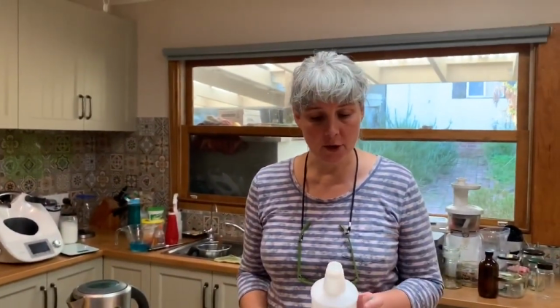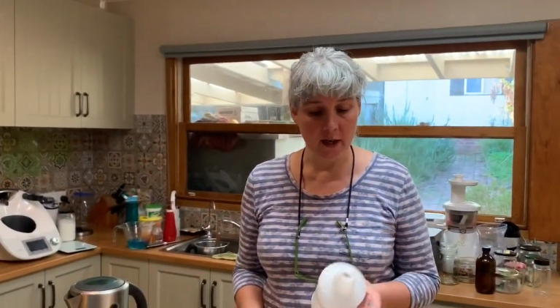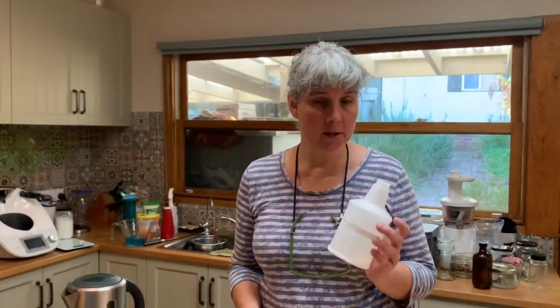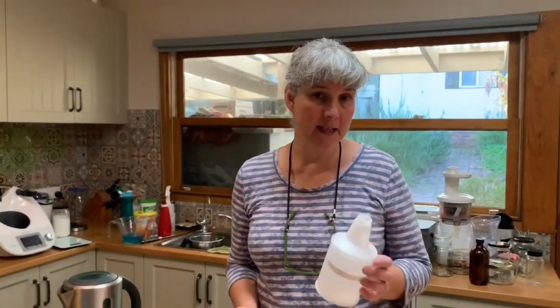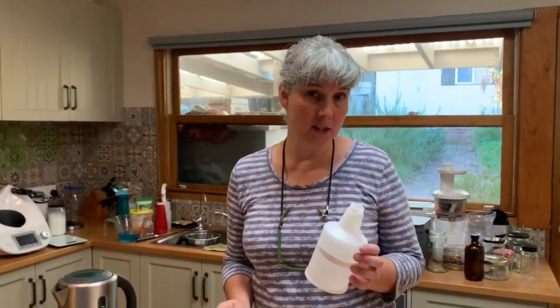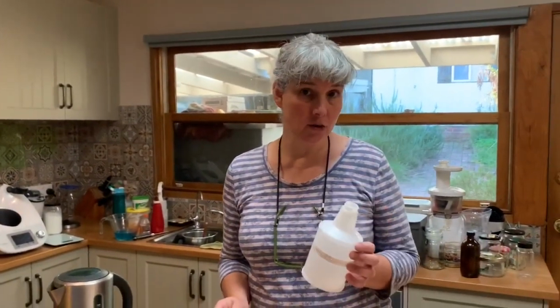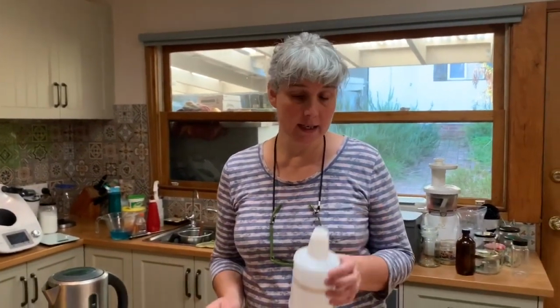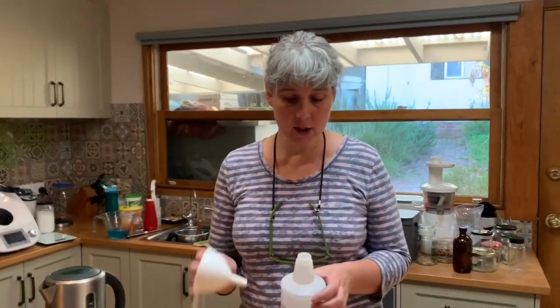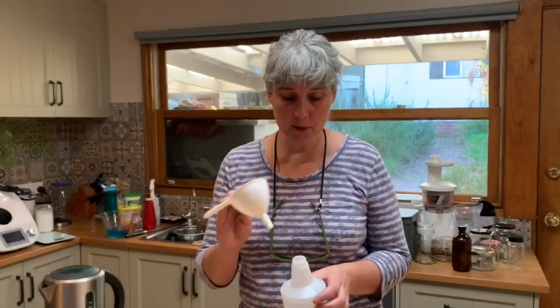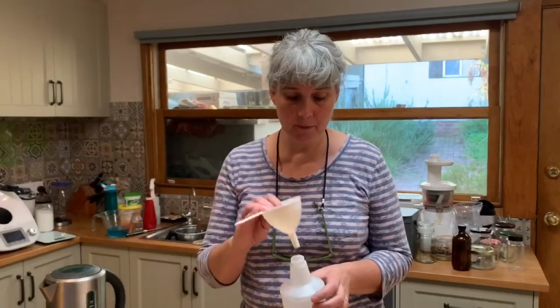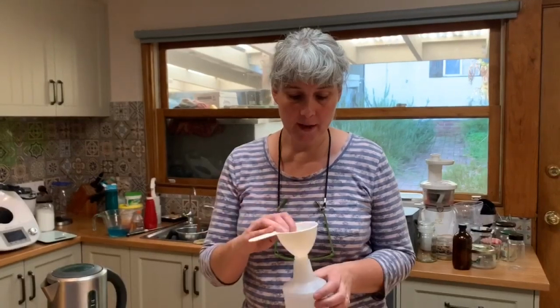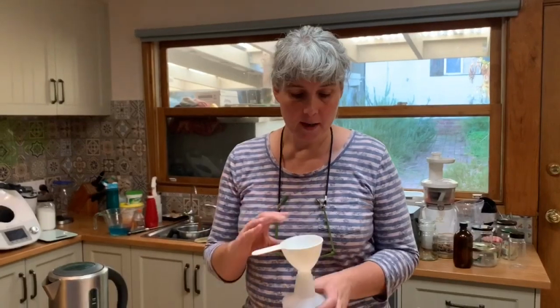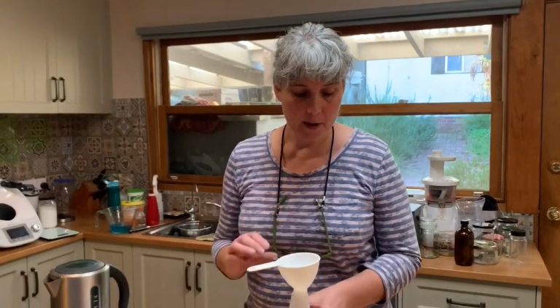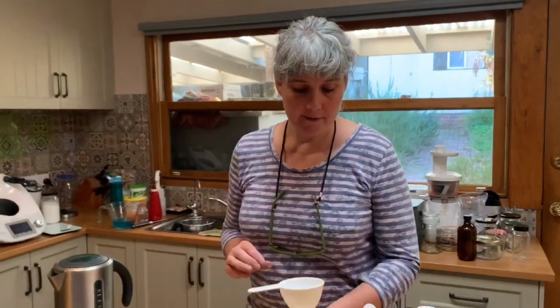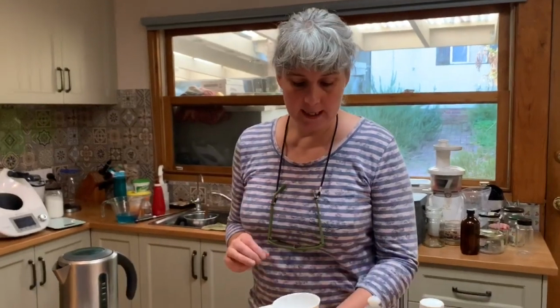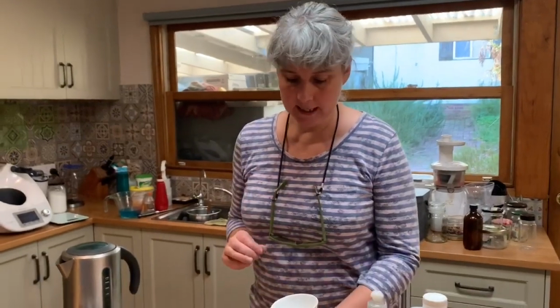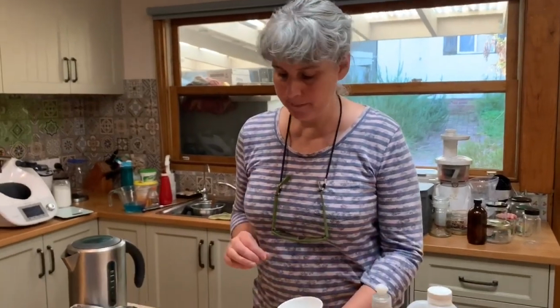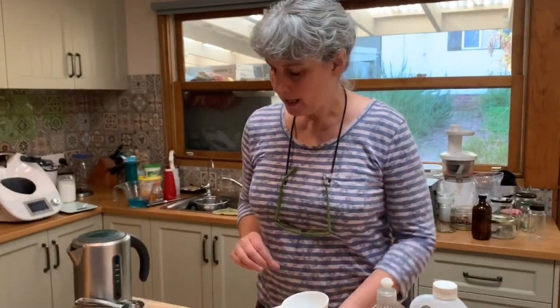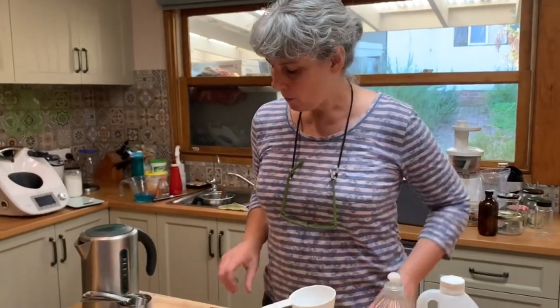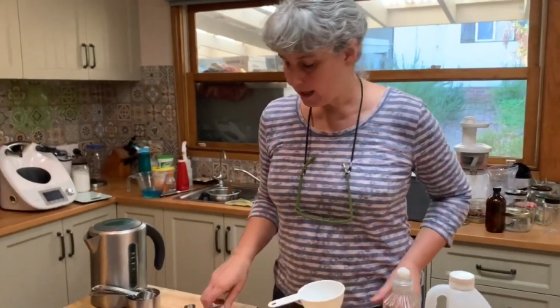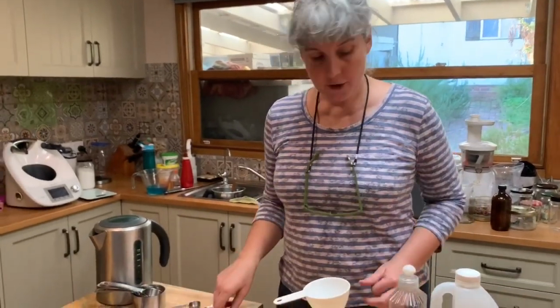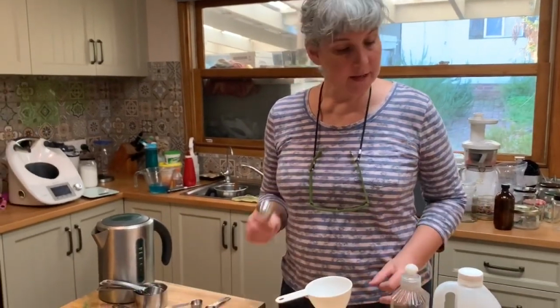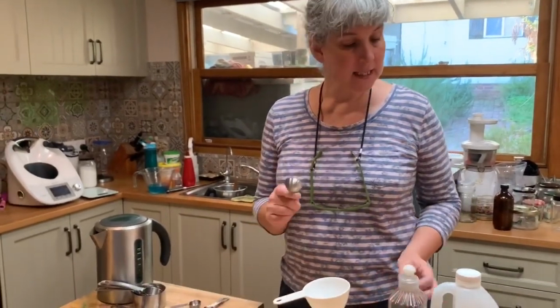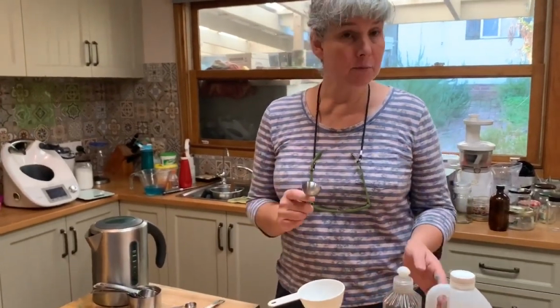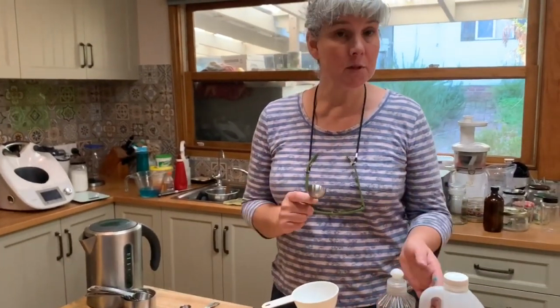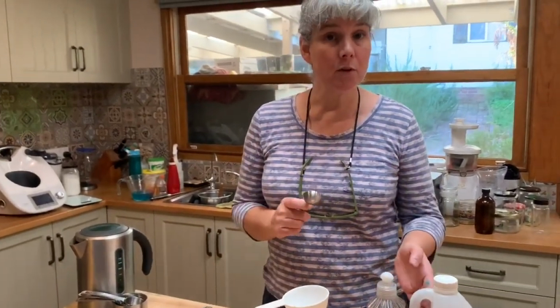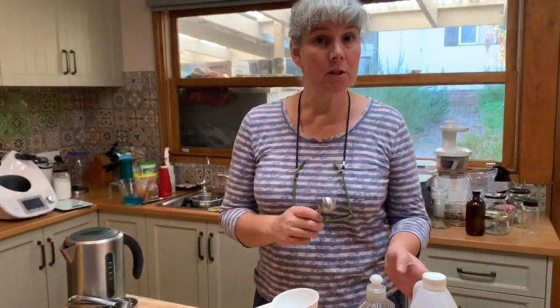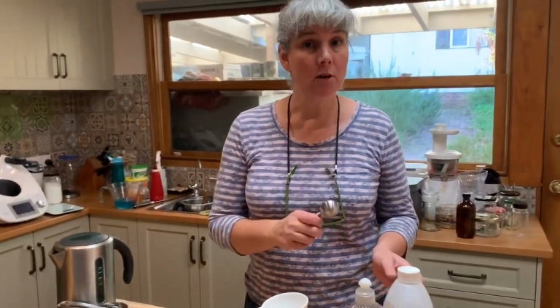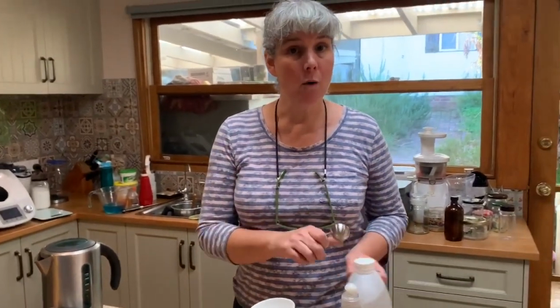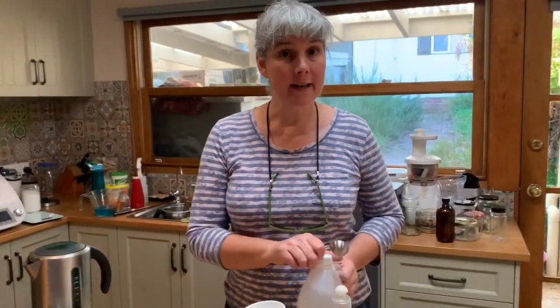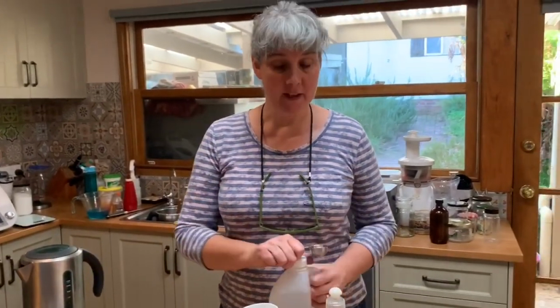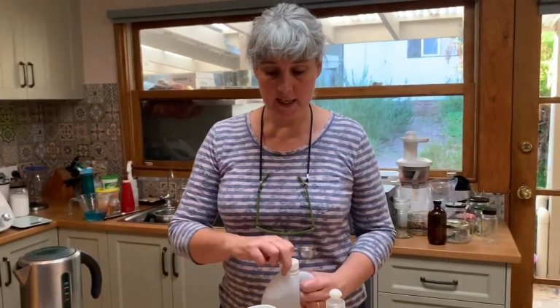I just make this straight into the bottle — pop a funnel in — and we need three tablespoons of white vinegar.